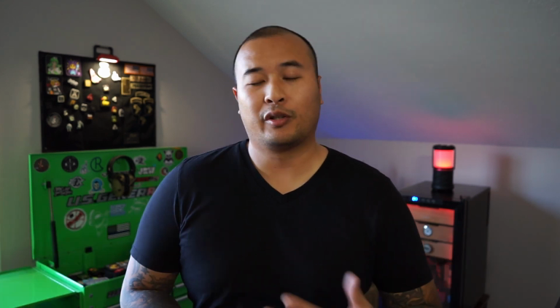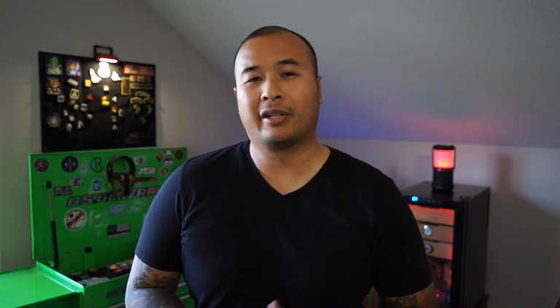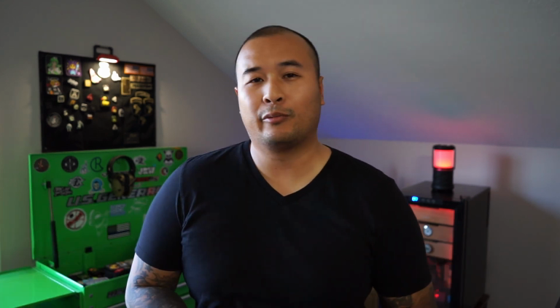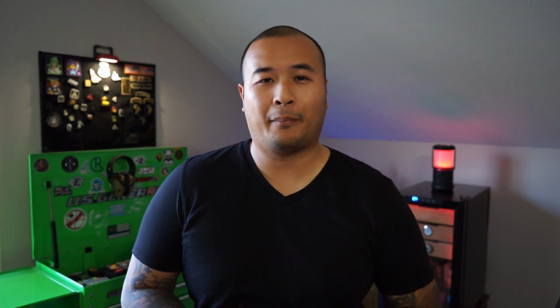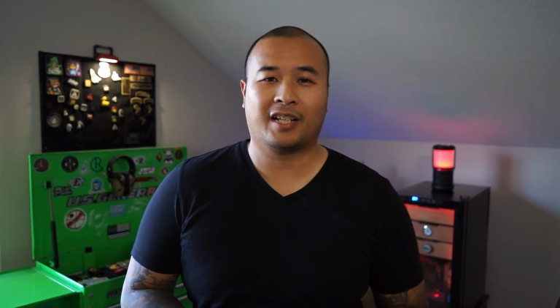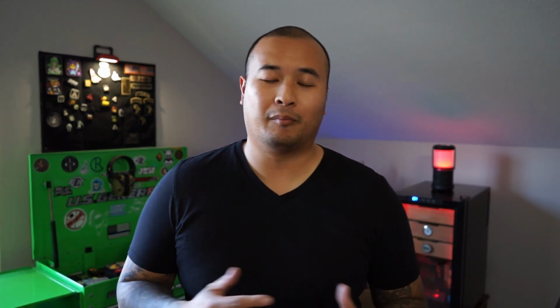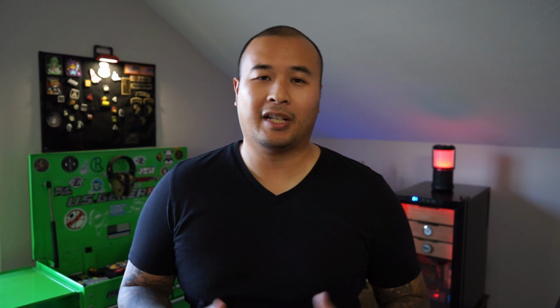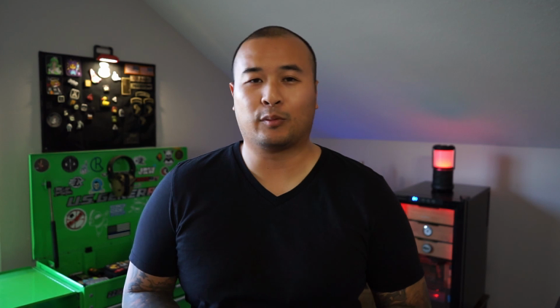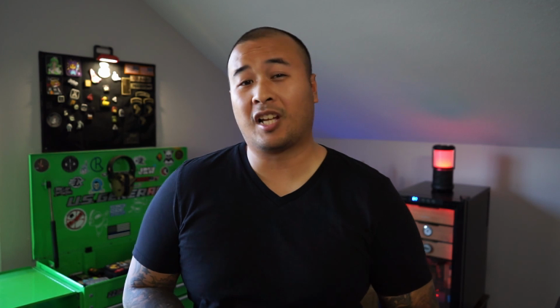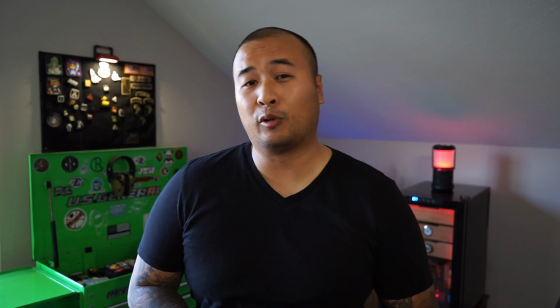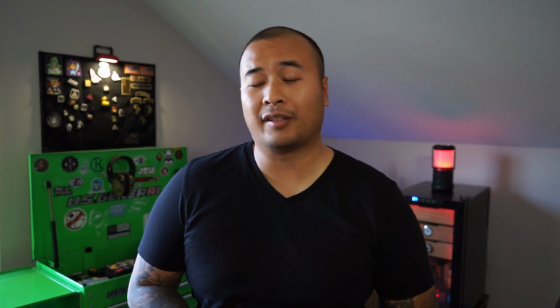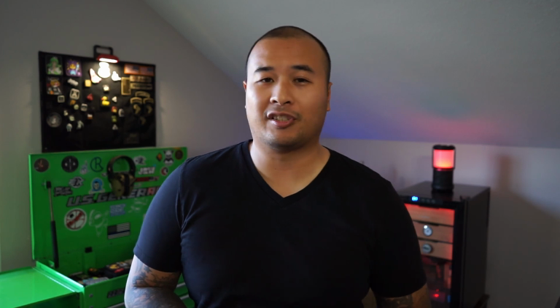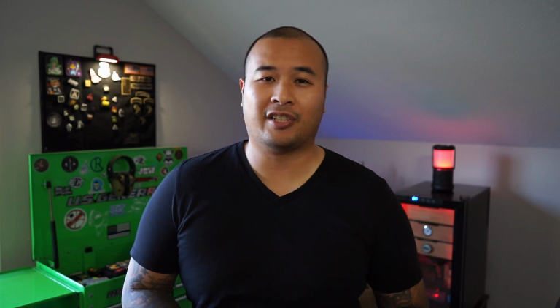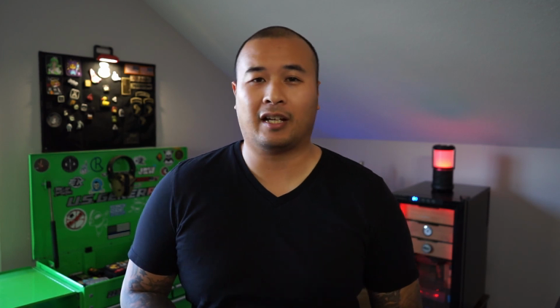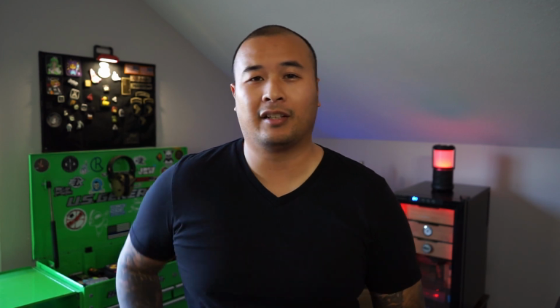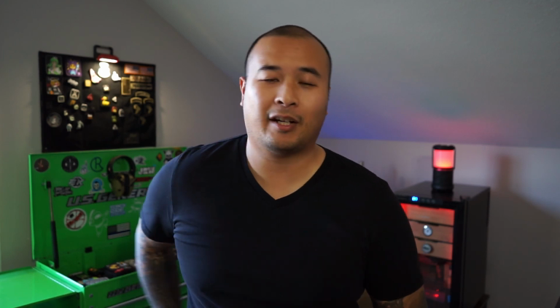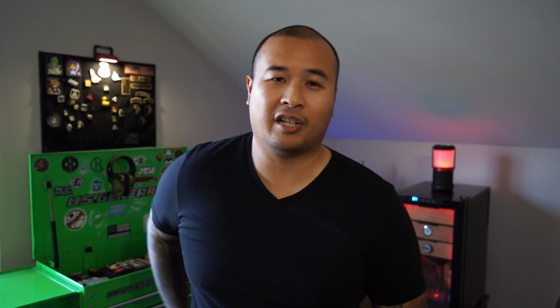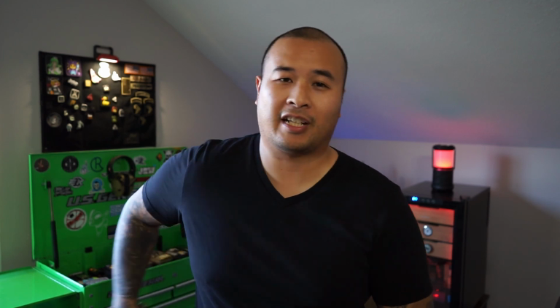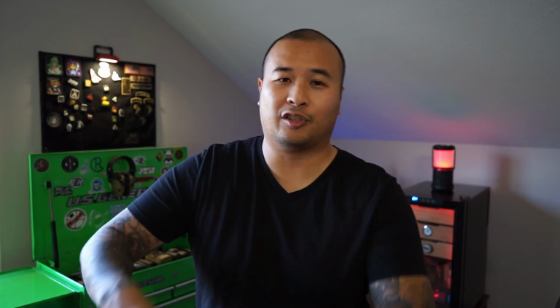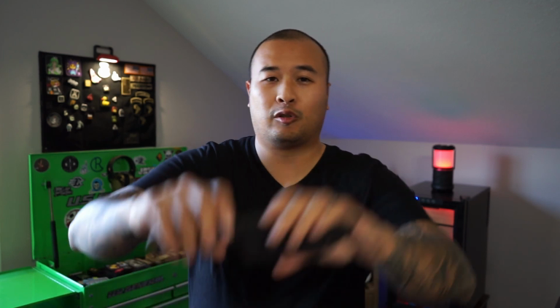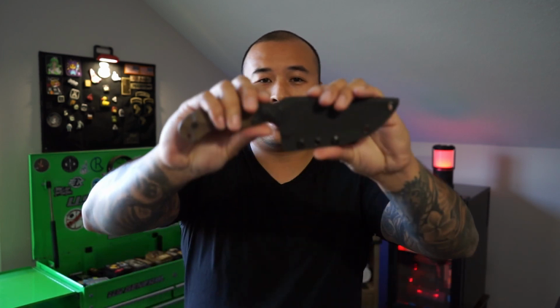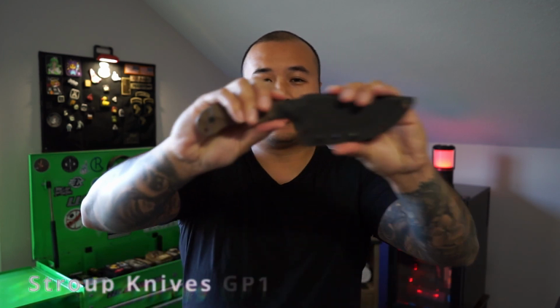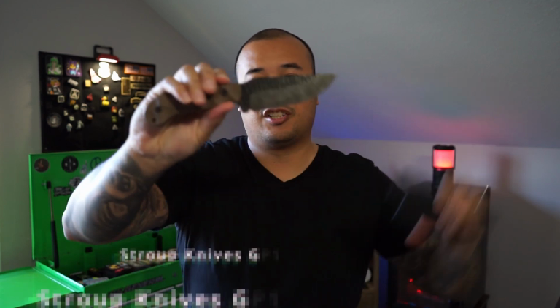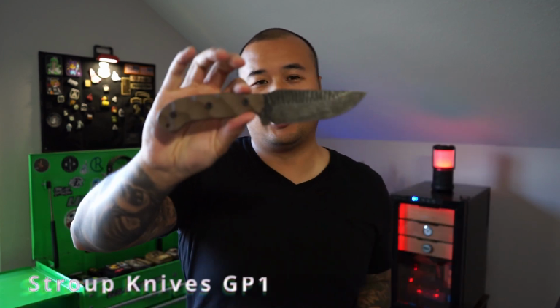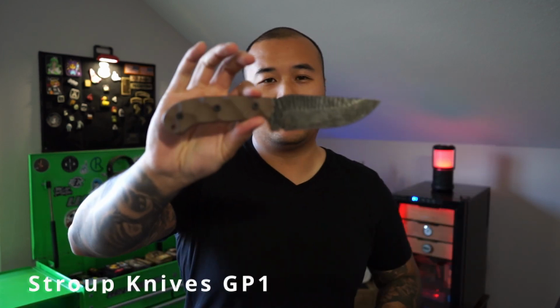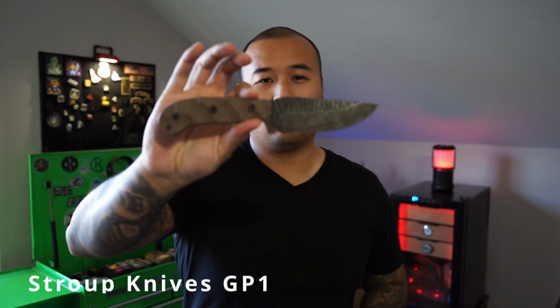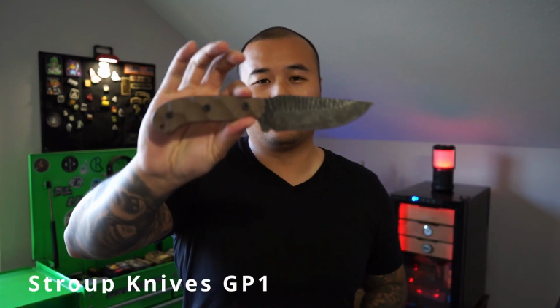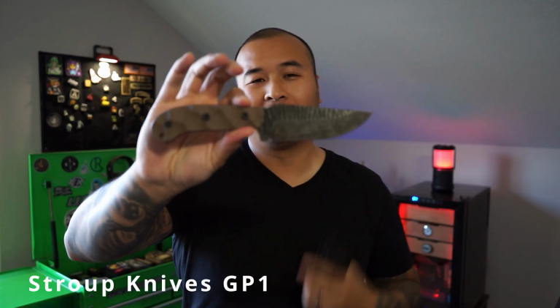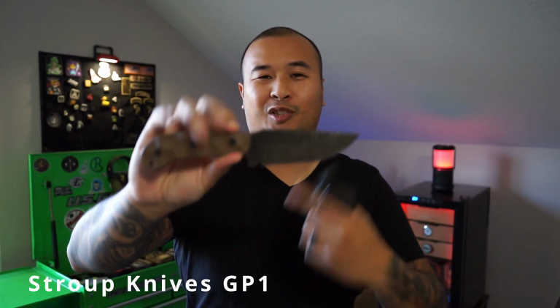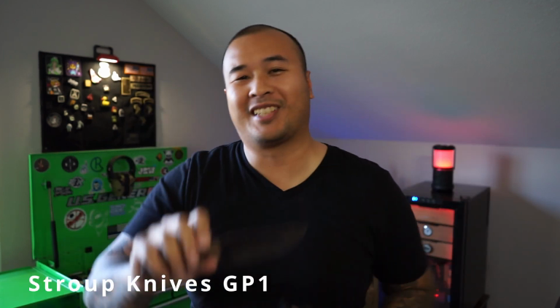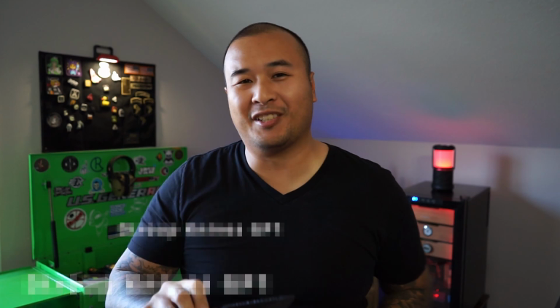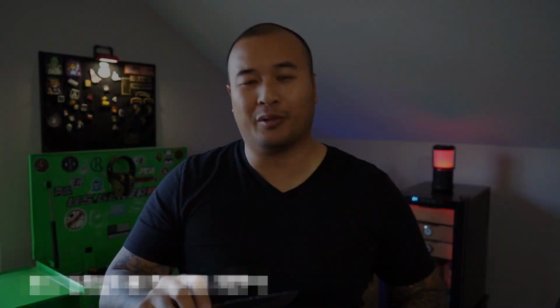So here recently we got a package from Blade Ops with a couple knives for us to check out. And today we're going to check out the Stroop Knives GP1. So let's get into it.